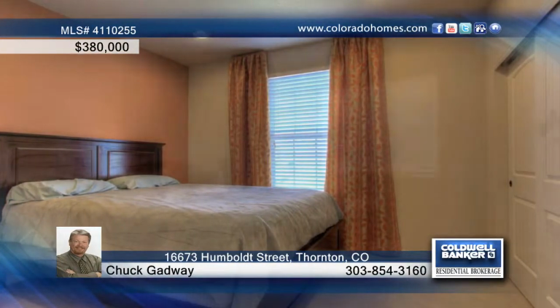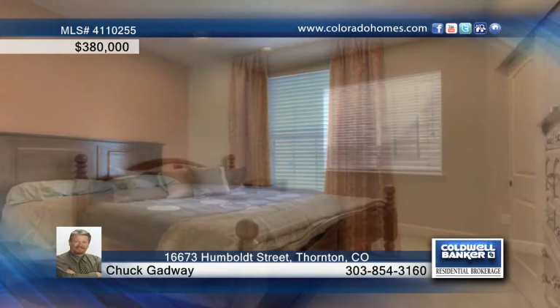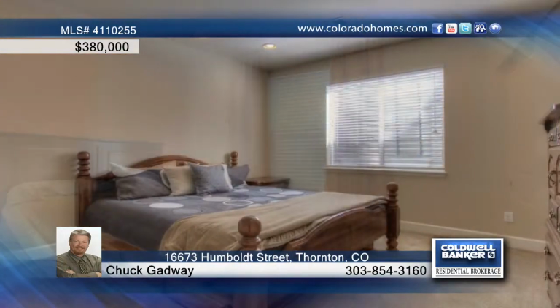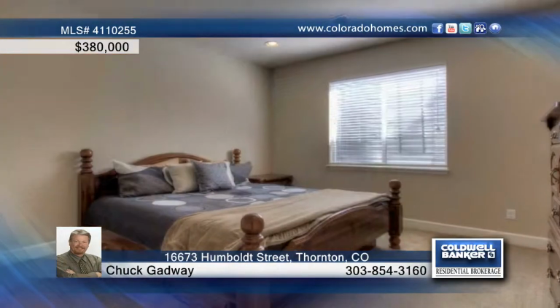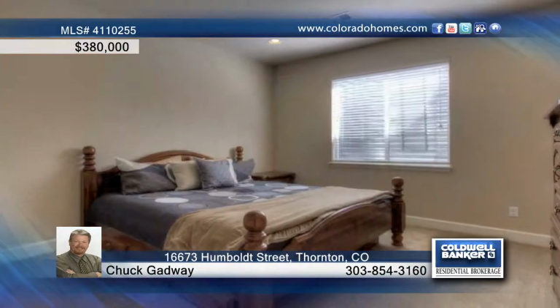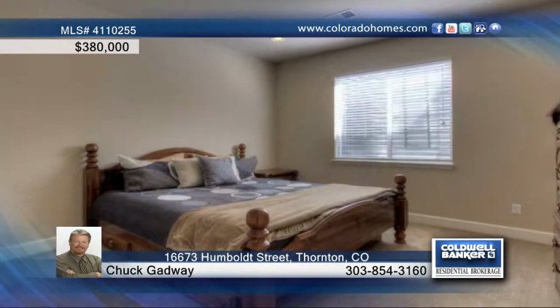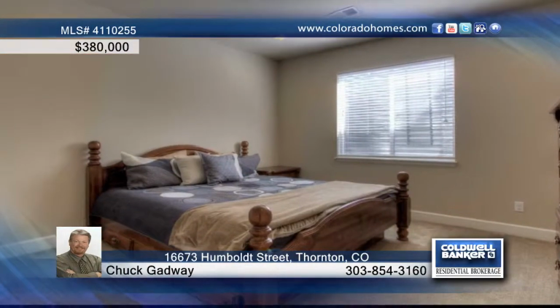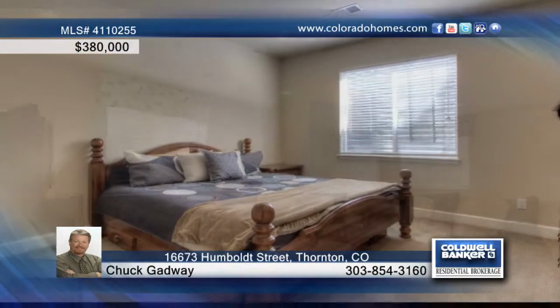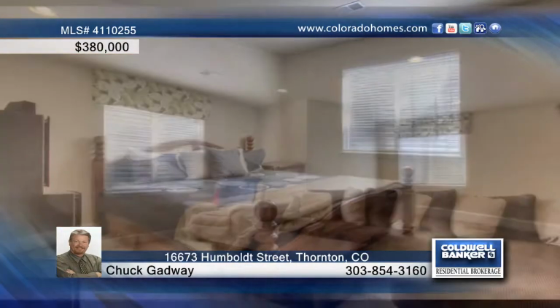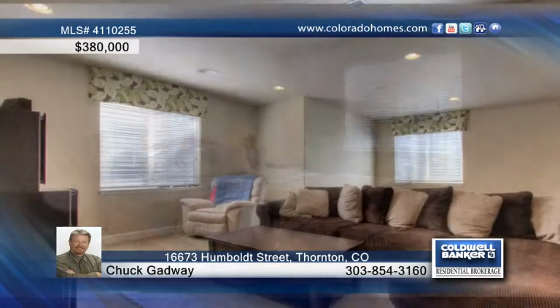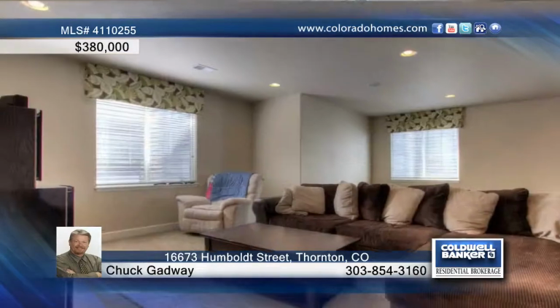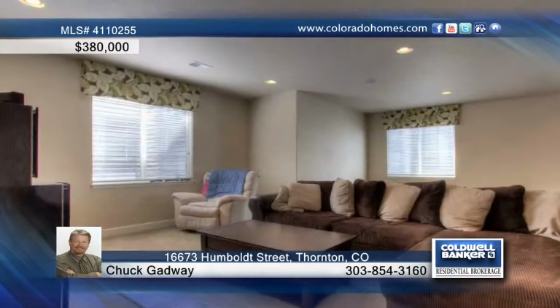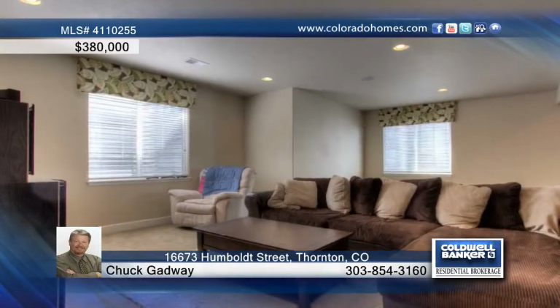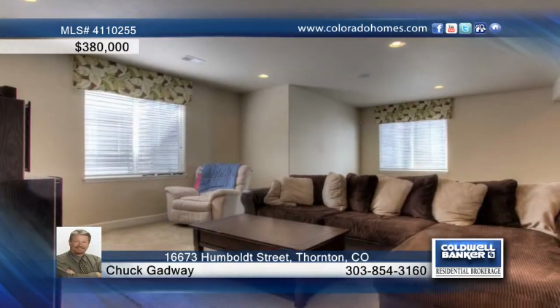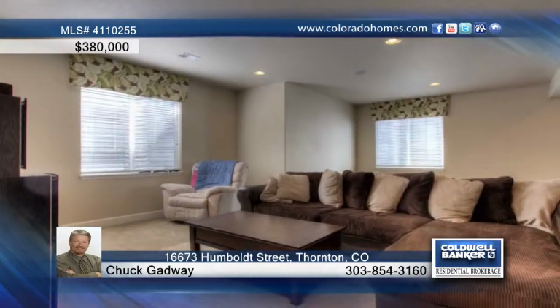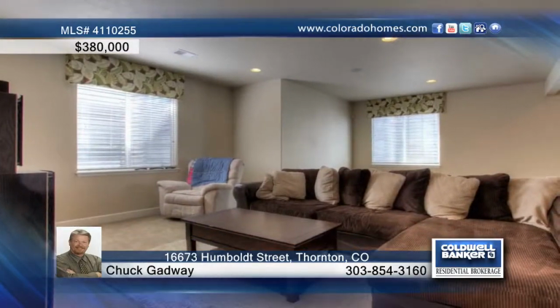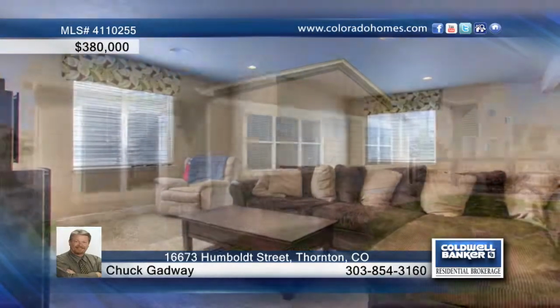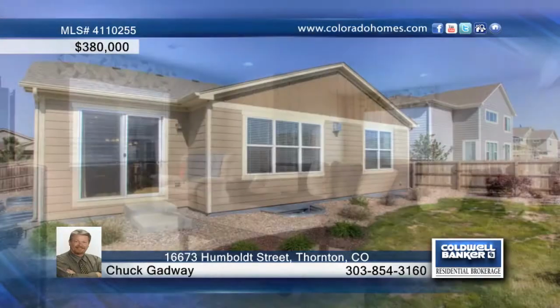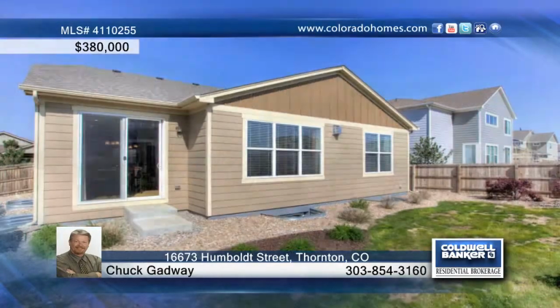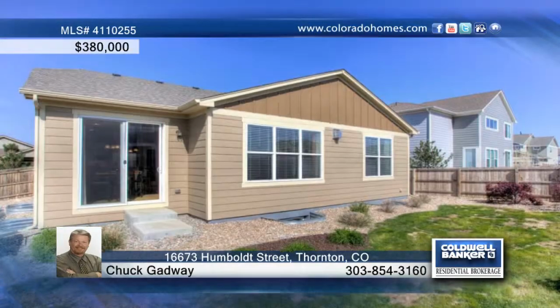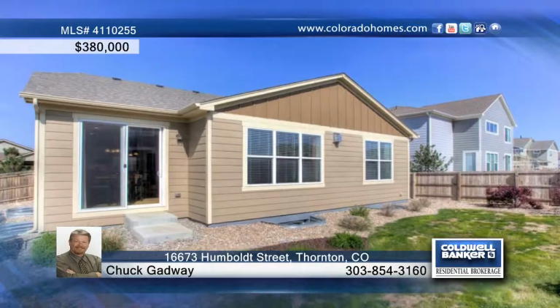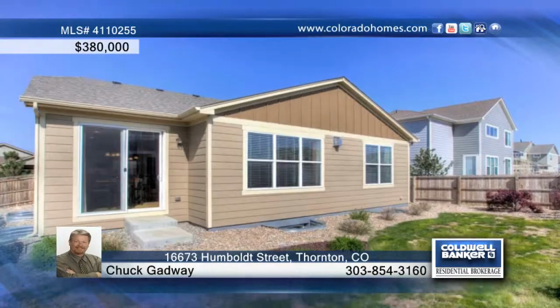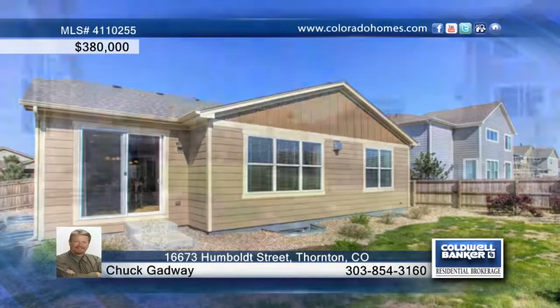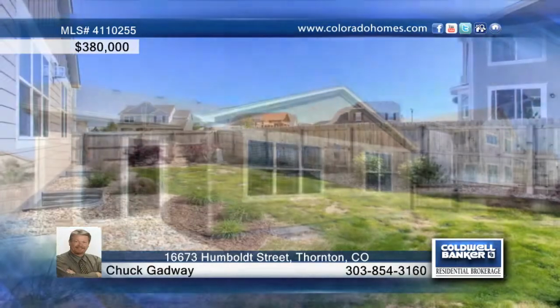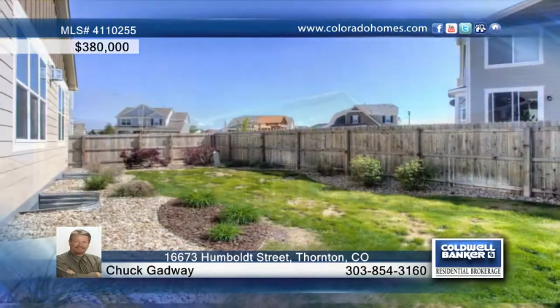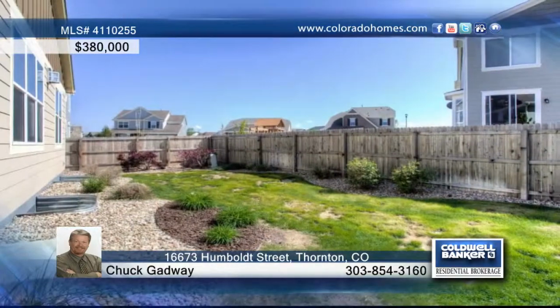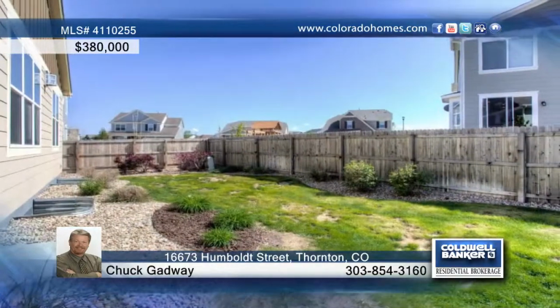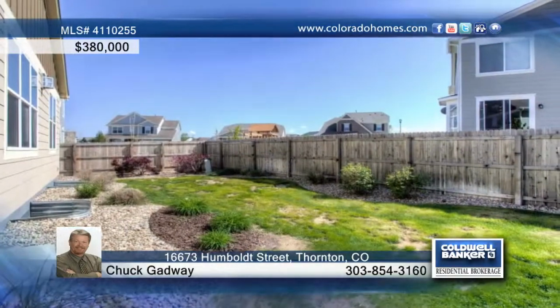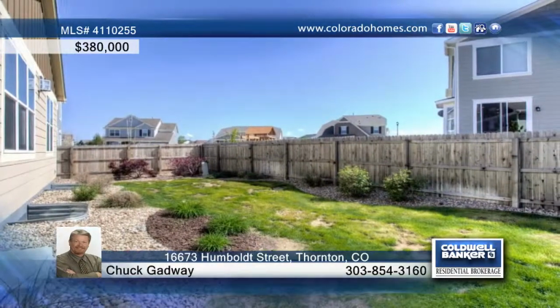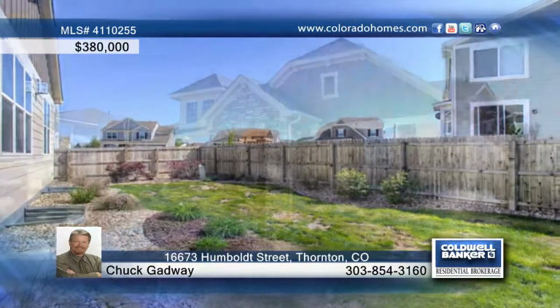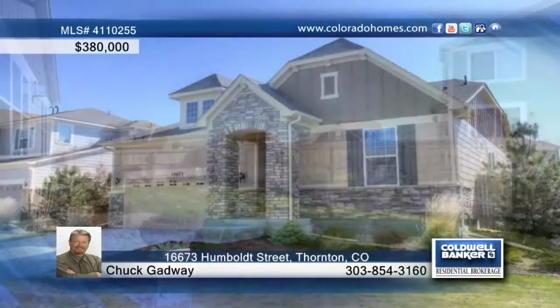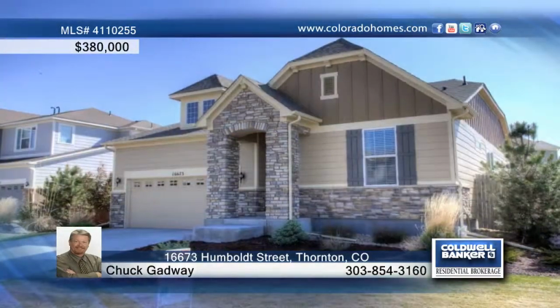Out back, enjoy beautiful landscaping and a sprinkler system. Call Chuck Gatway before this one passes you by.